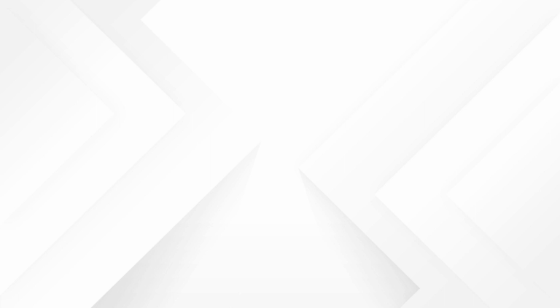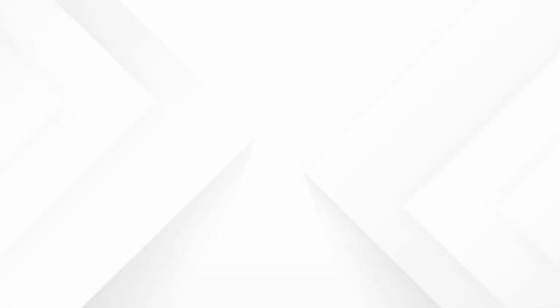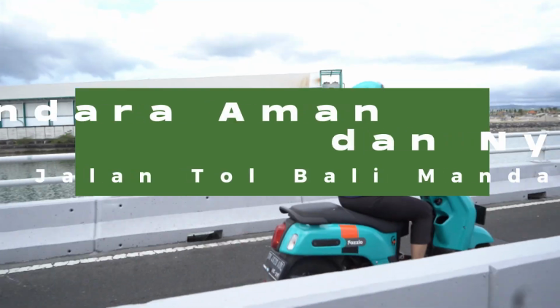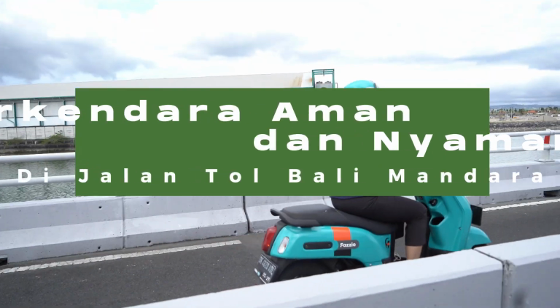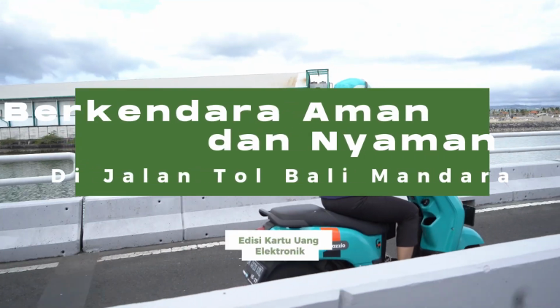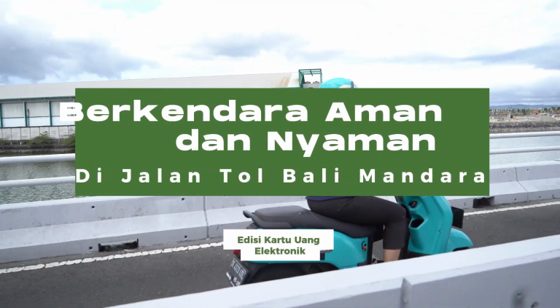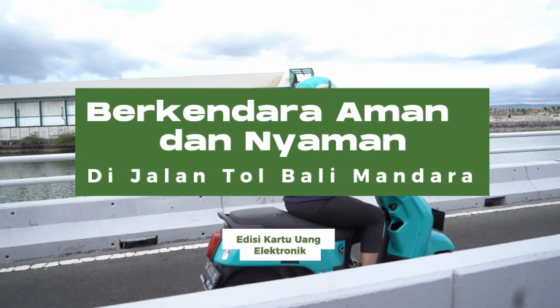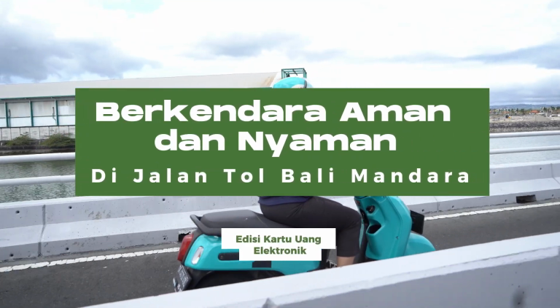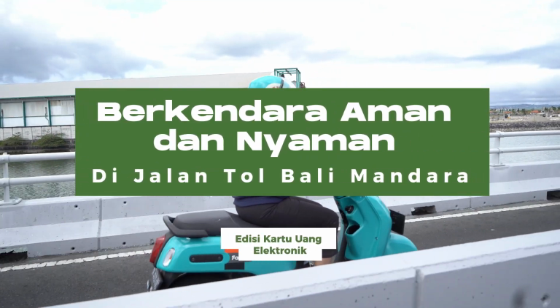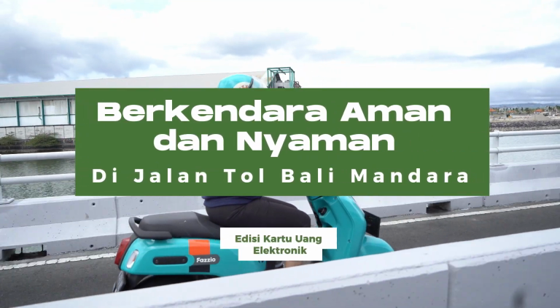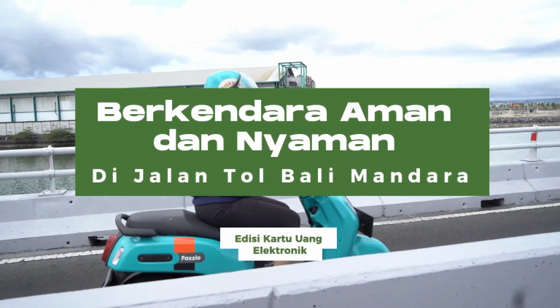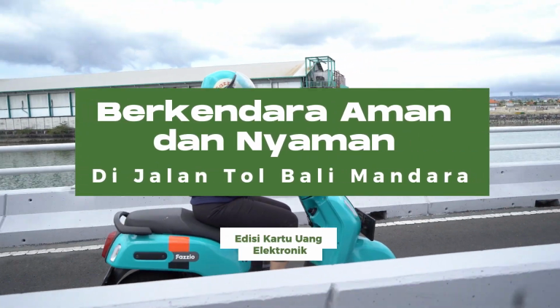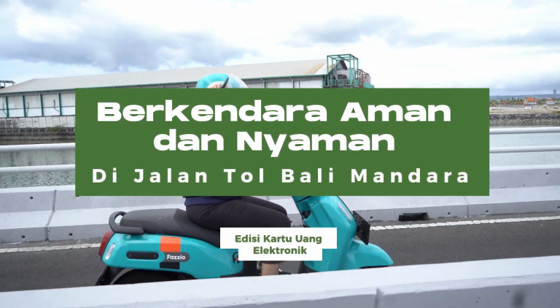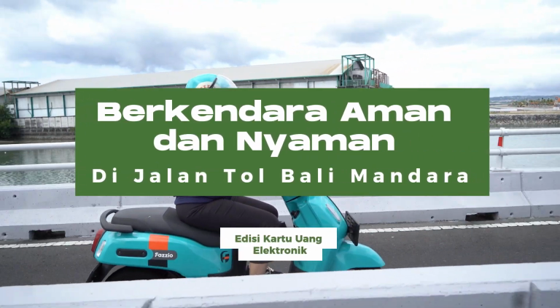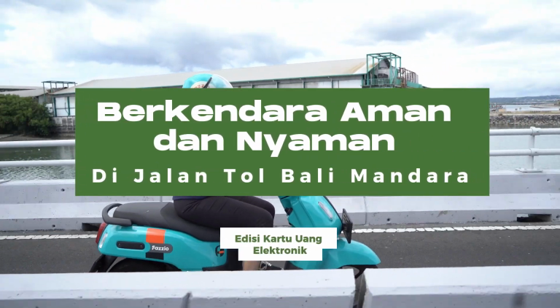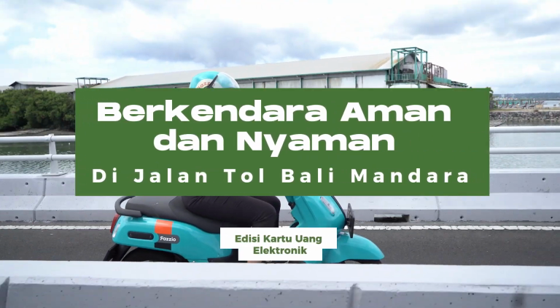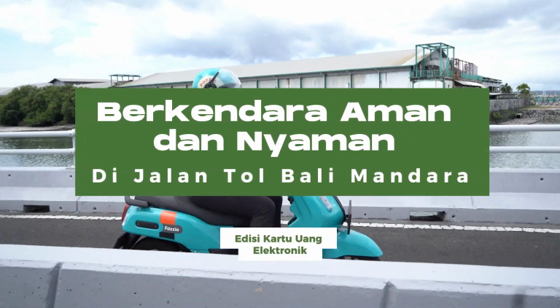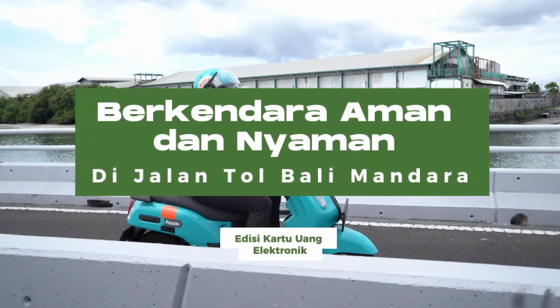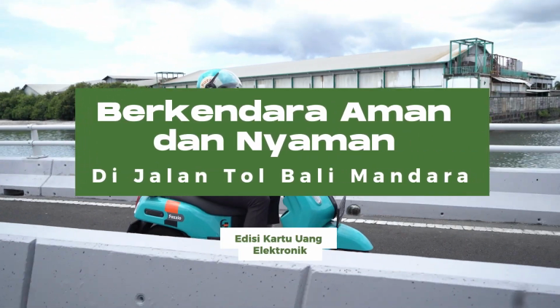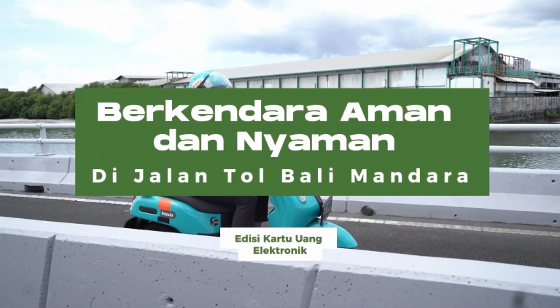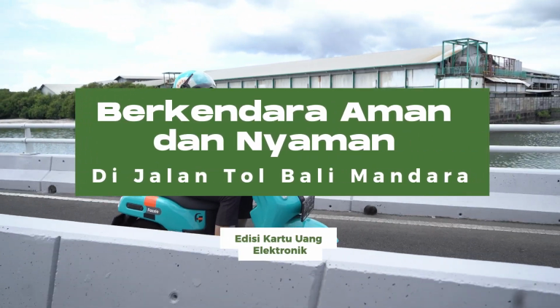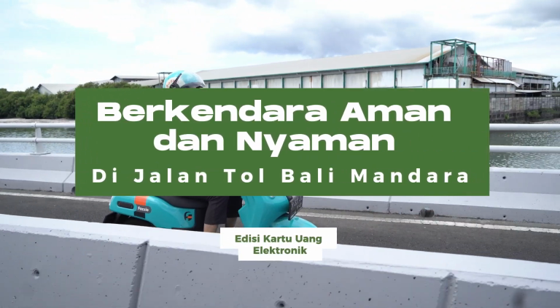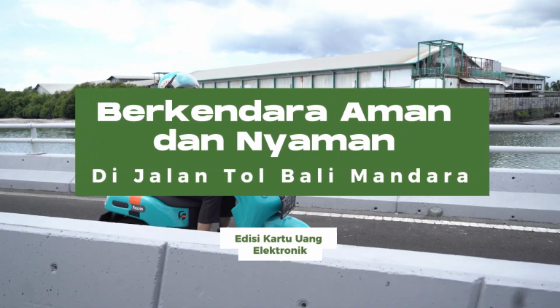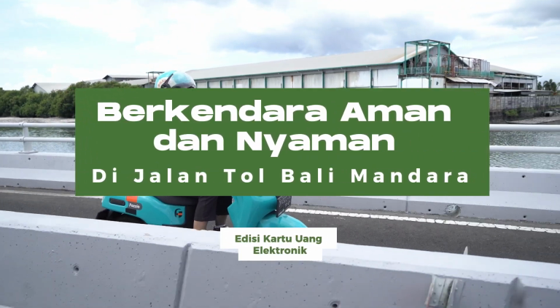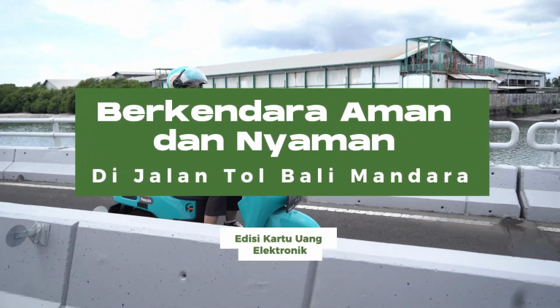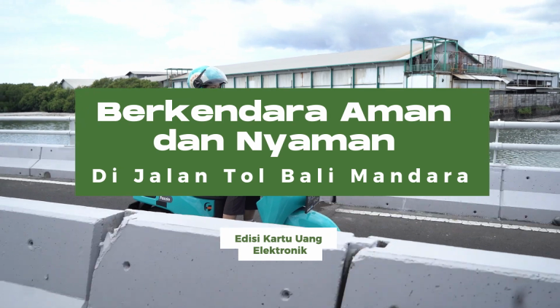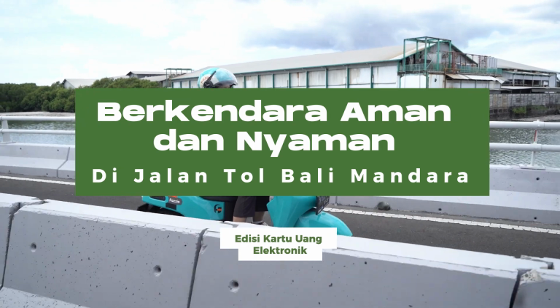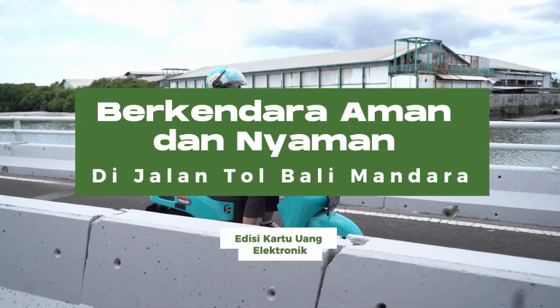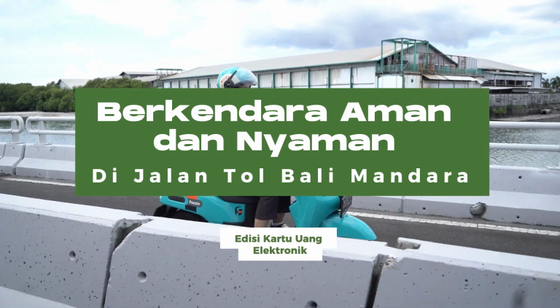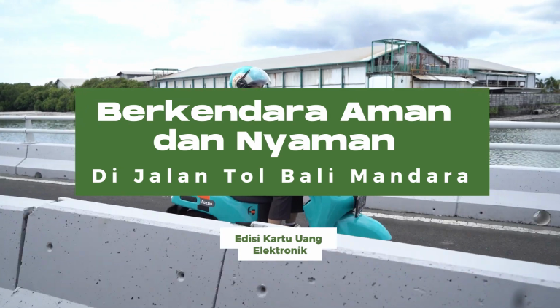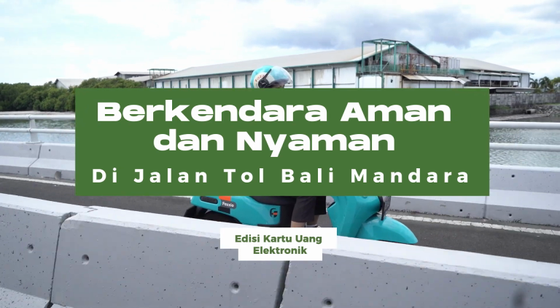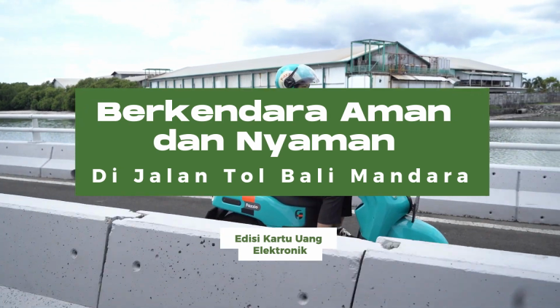Drive safely and comfortably on the Bali Mandara Toll Road — electronic money card edition.